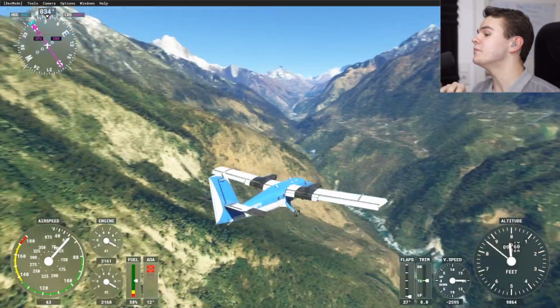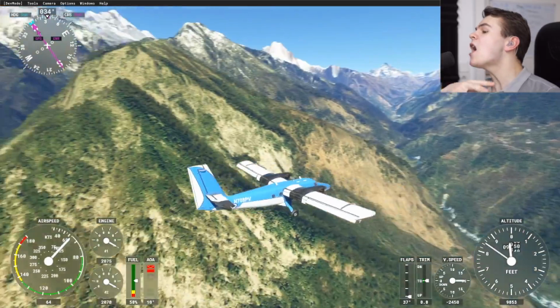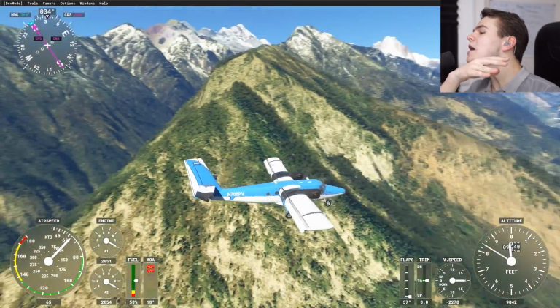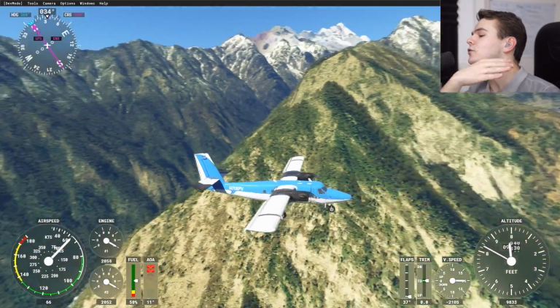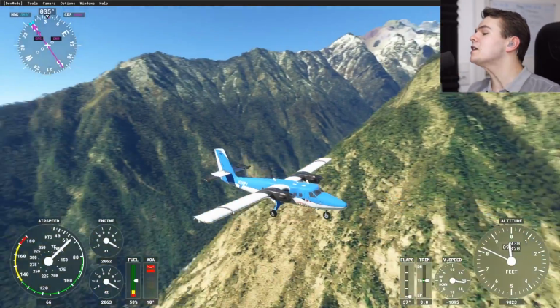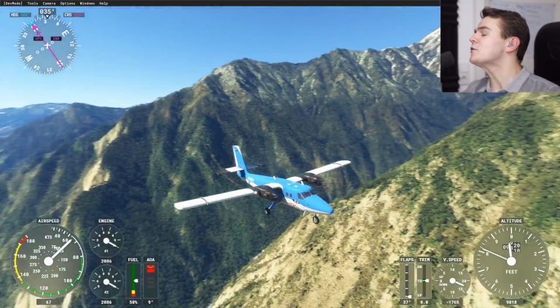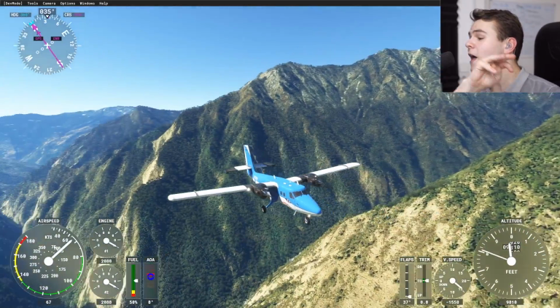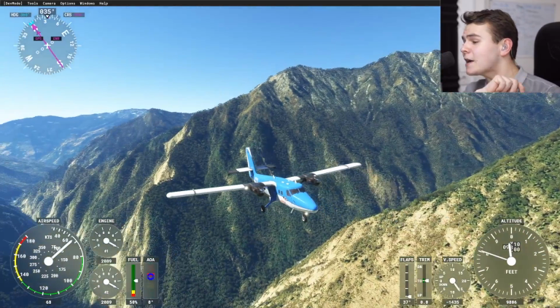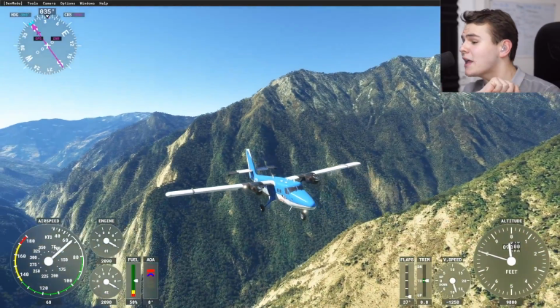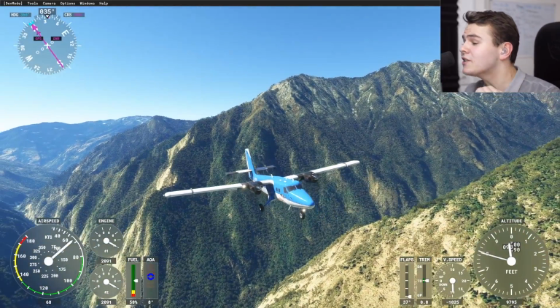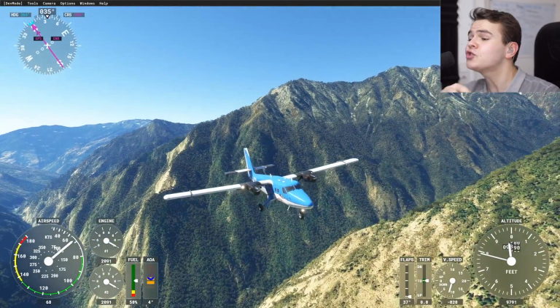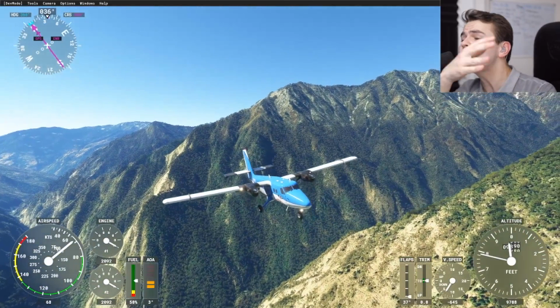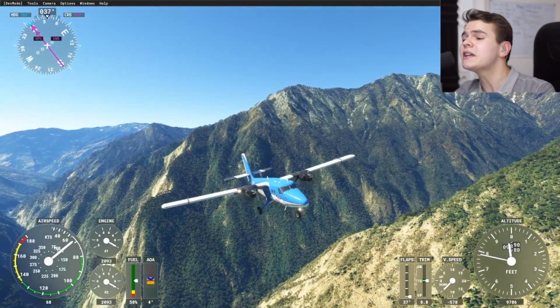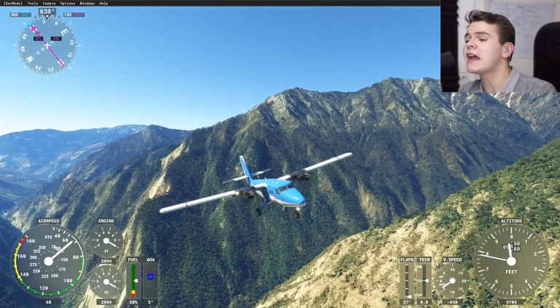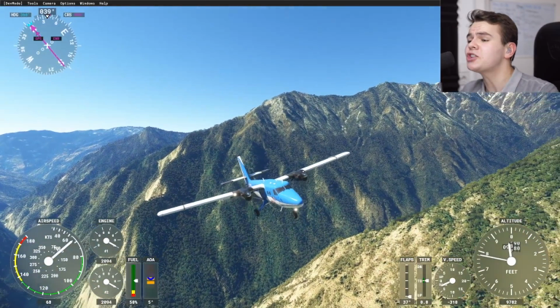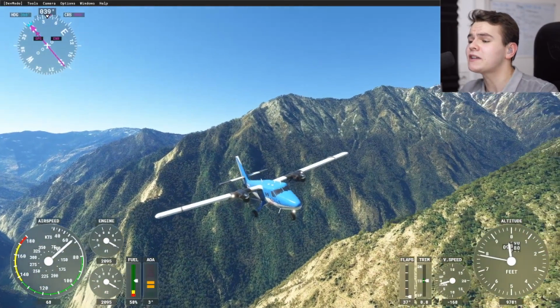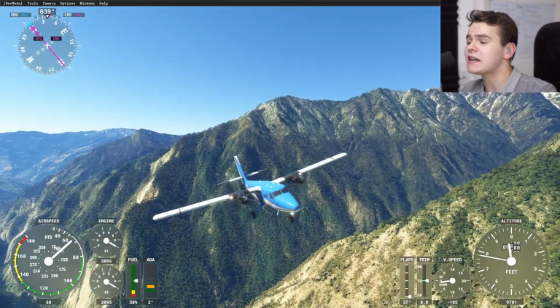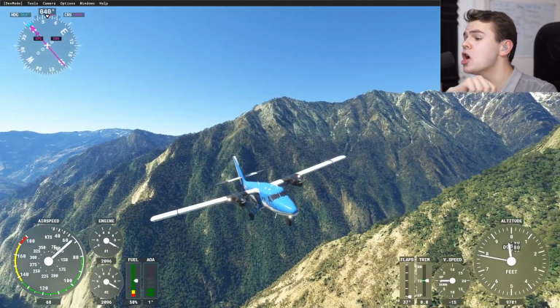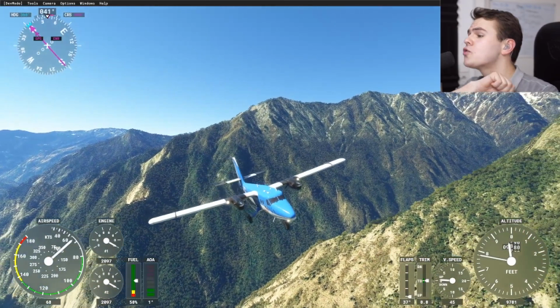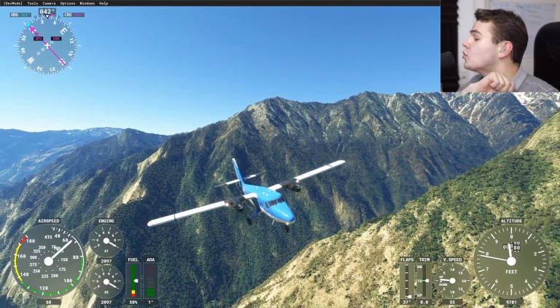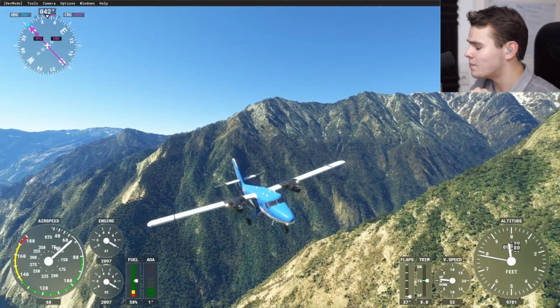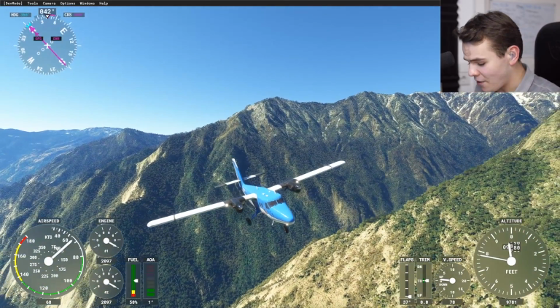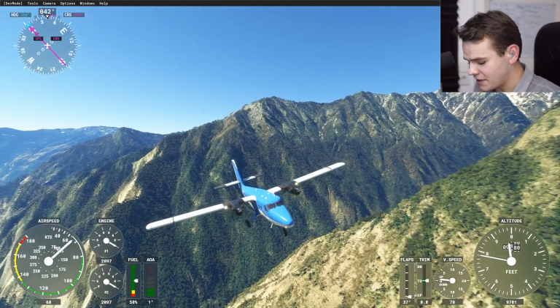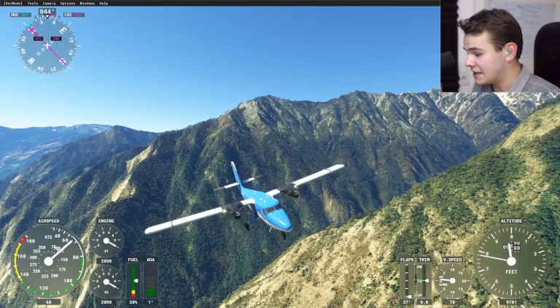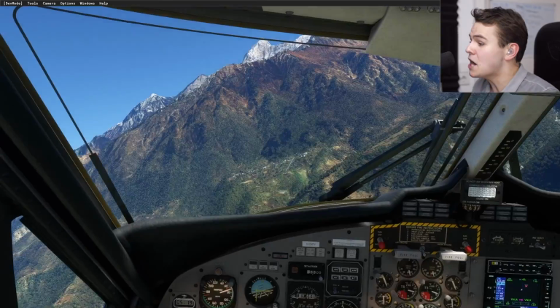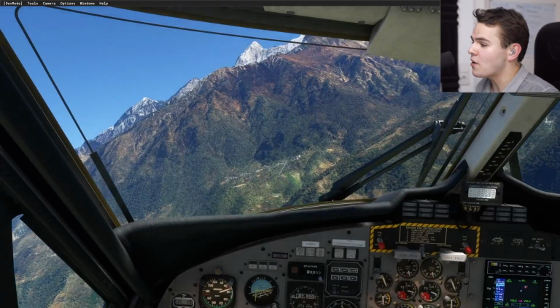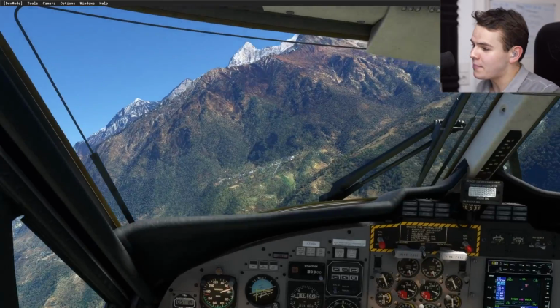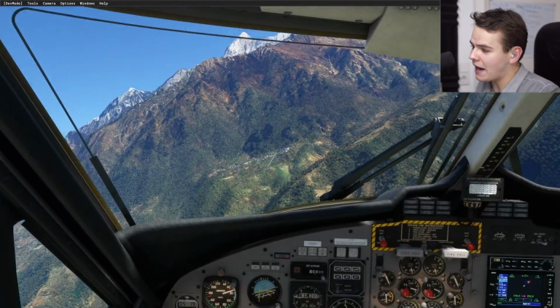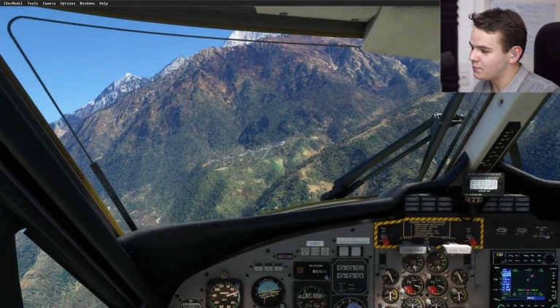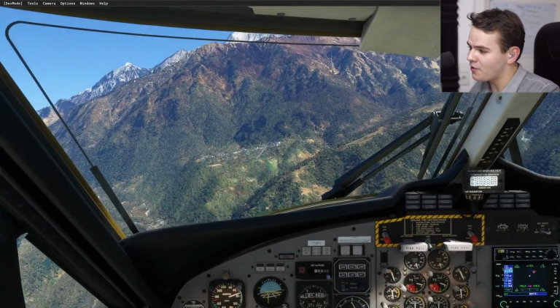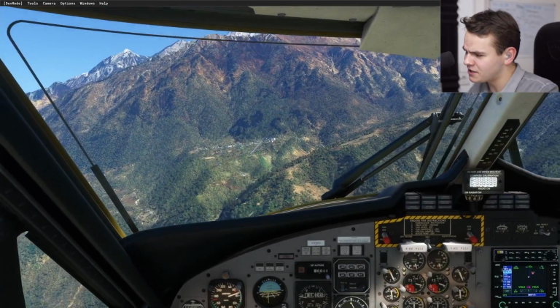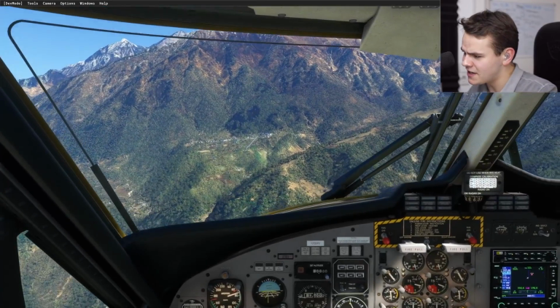My friends are flying planes stupidly dangerously through mountains. Welcome back to the mountains, indeed.